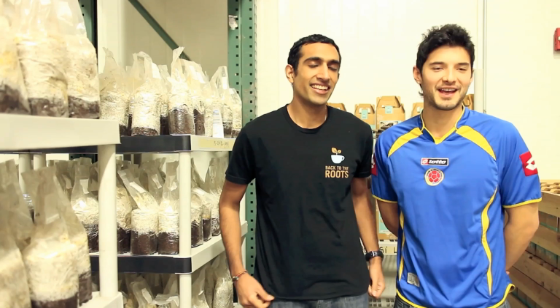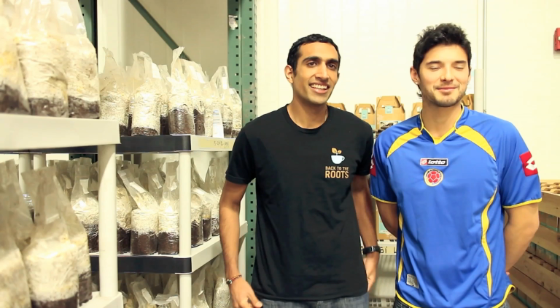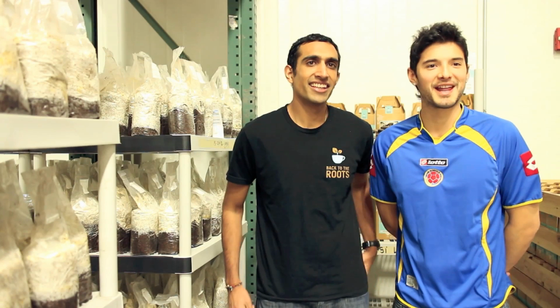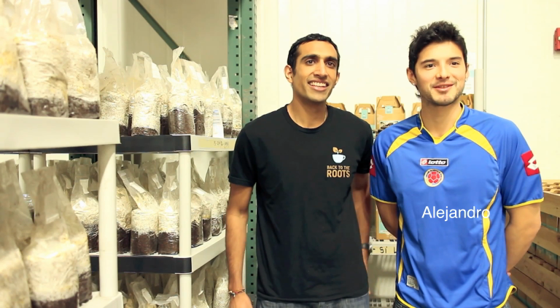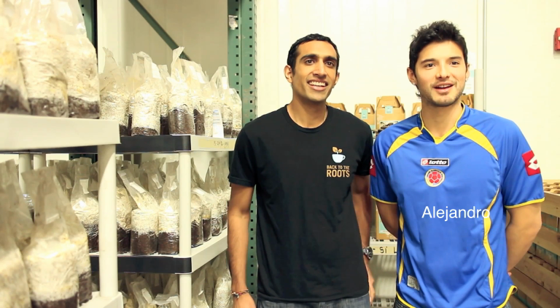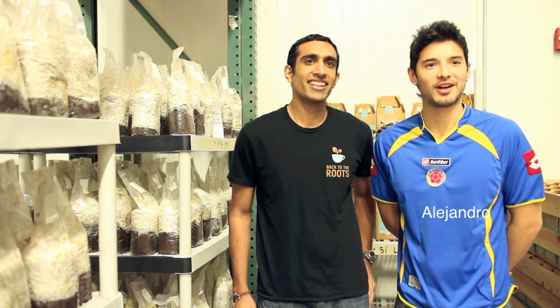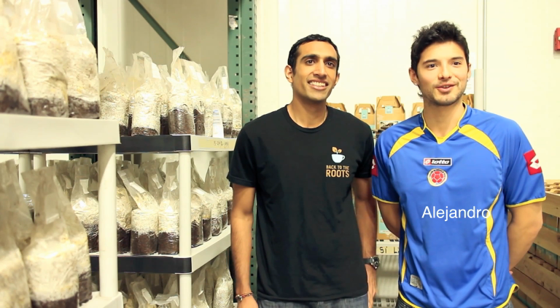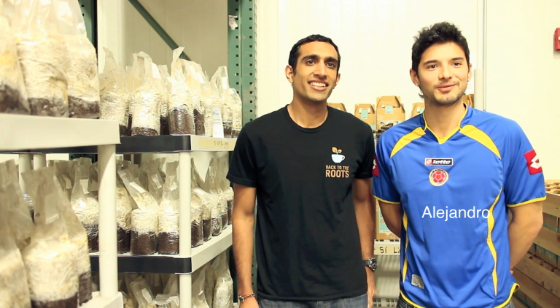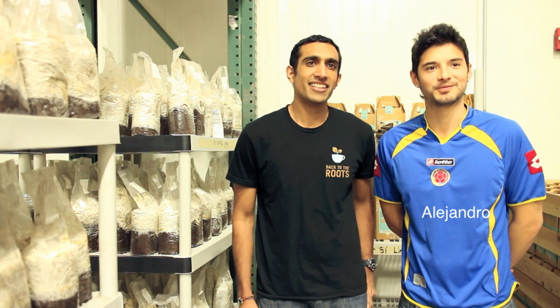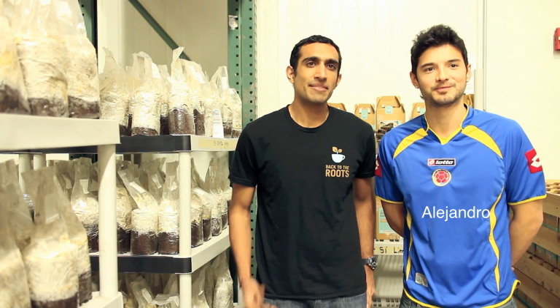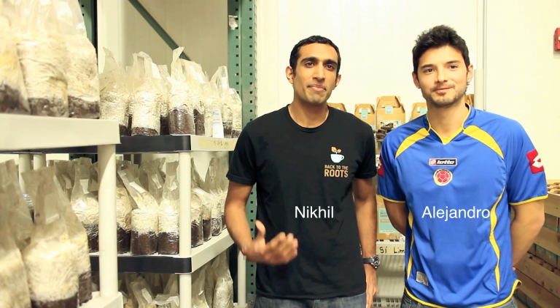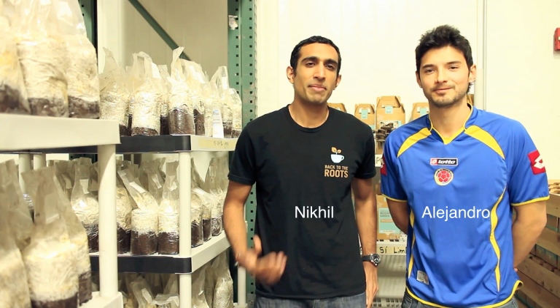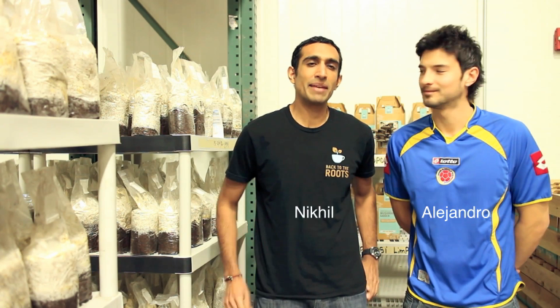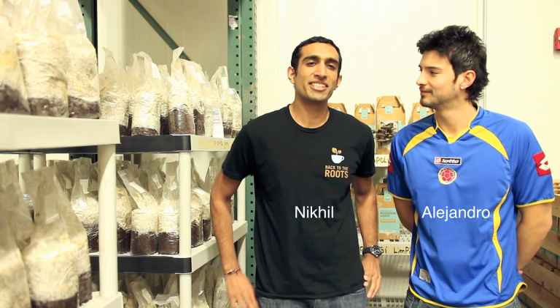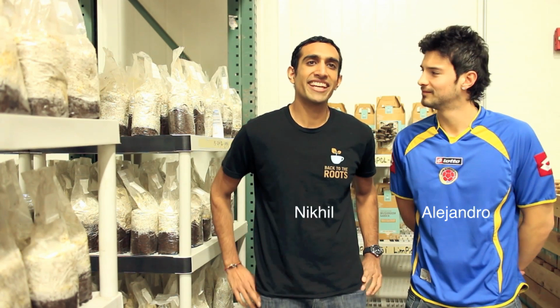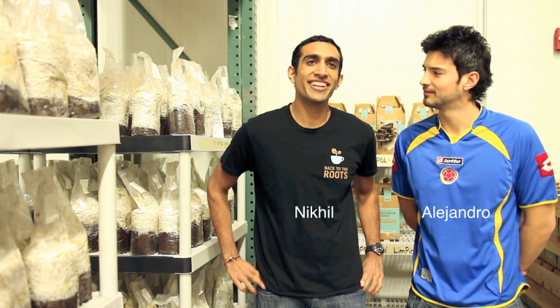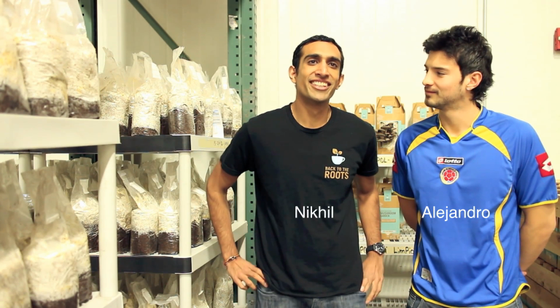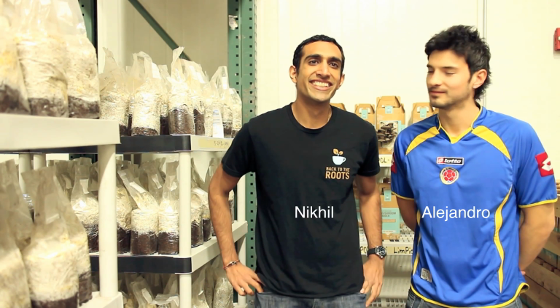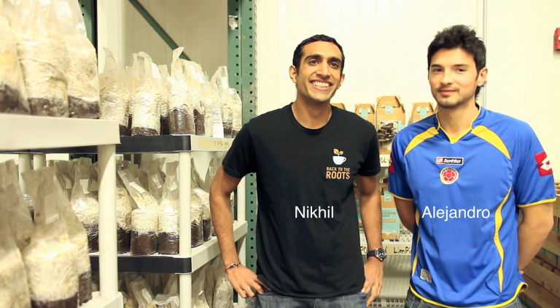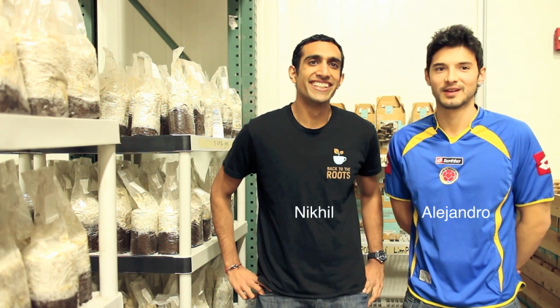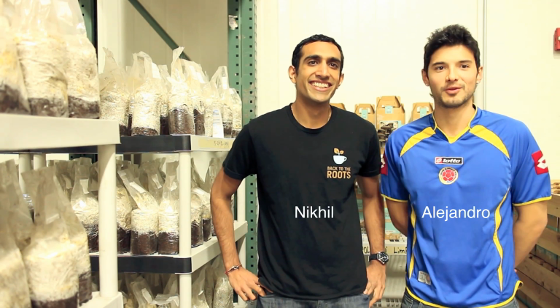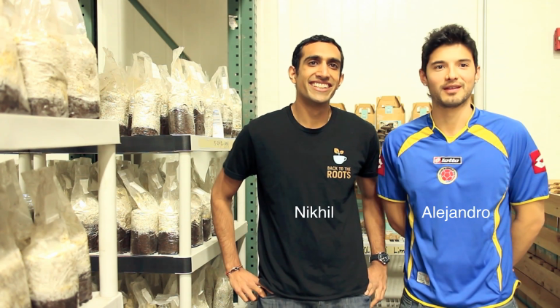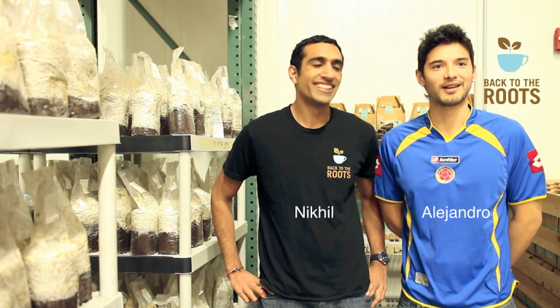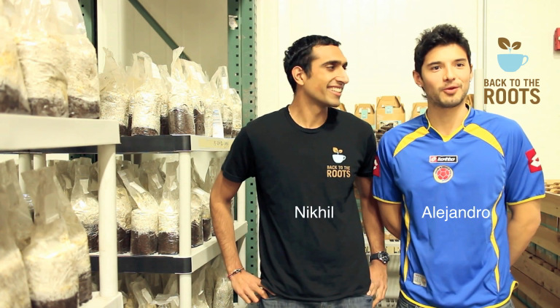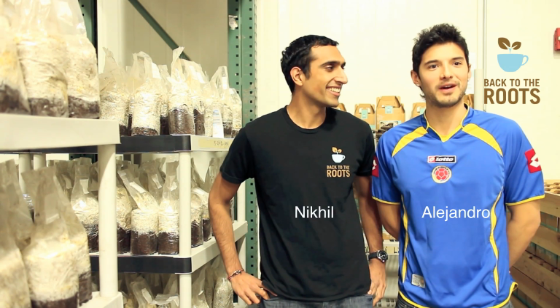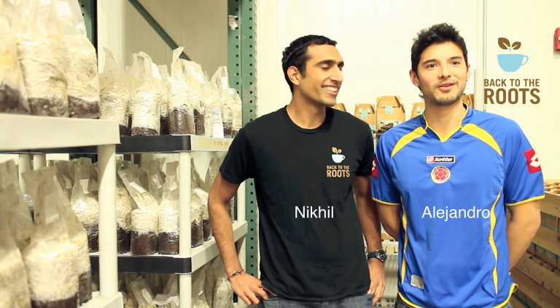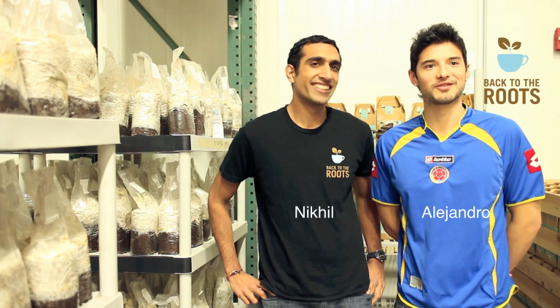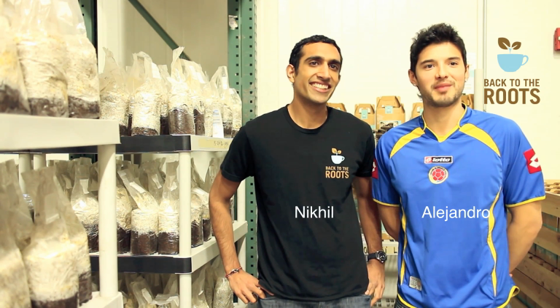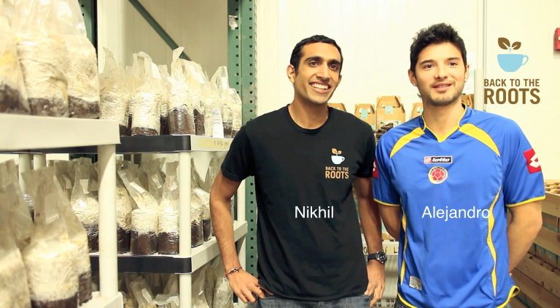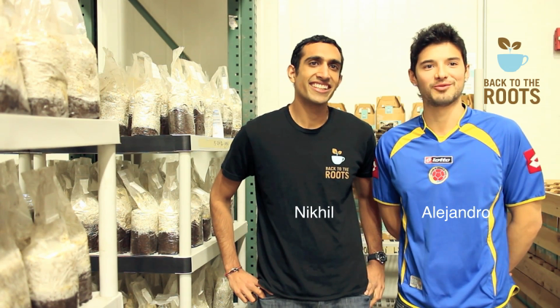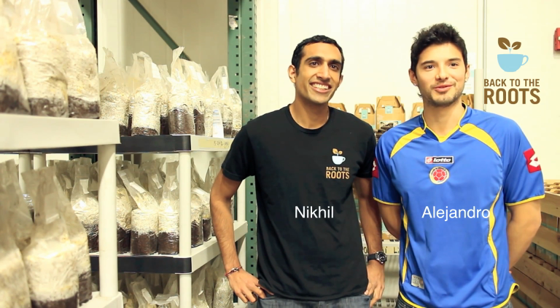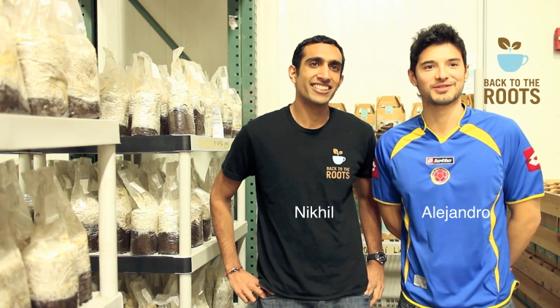Hey guys, my name is Alejandro. My name is Nick Hill. We're the co-founders of Back to the Roots.